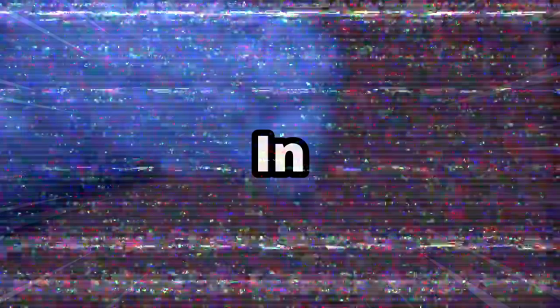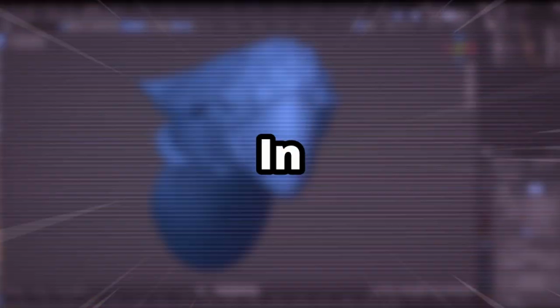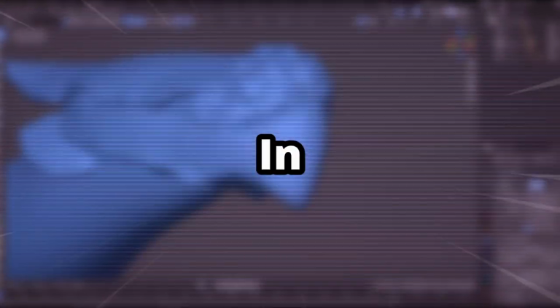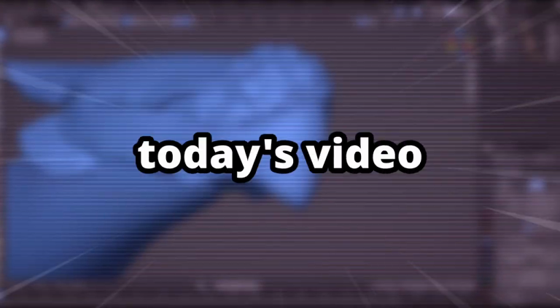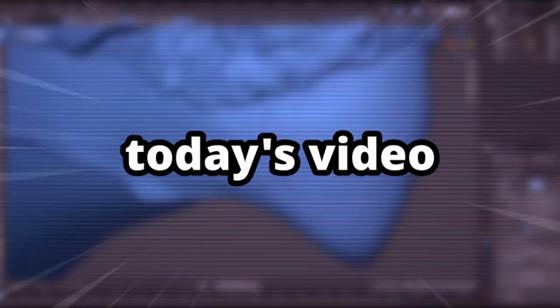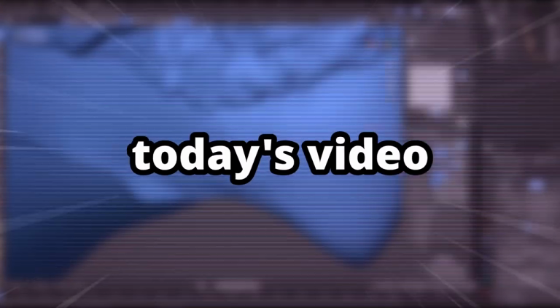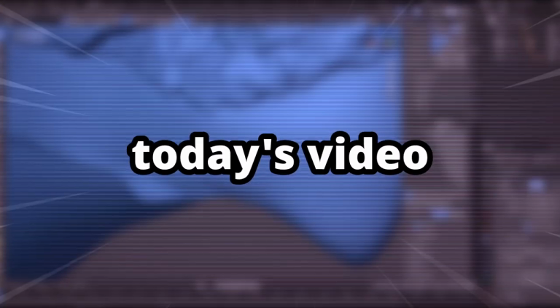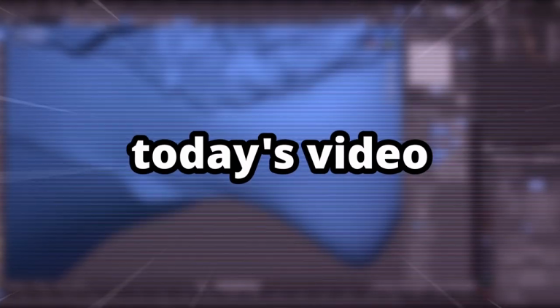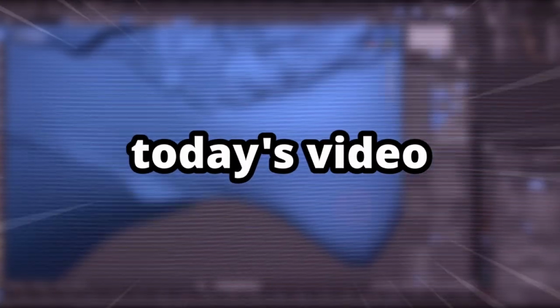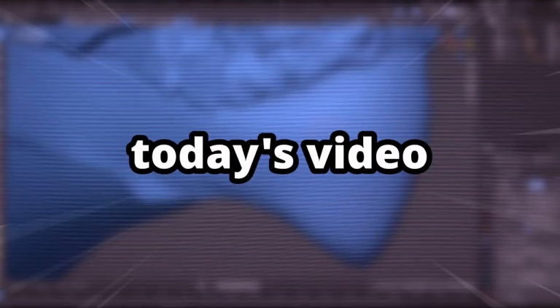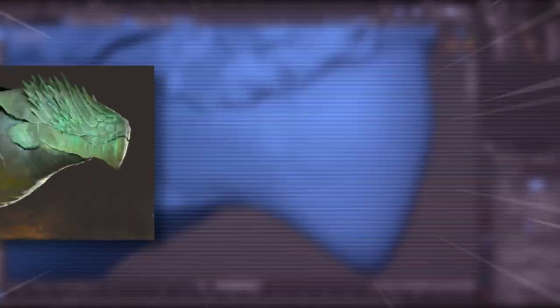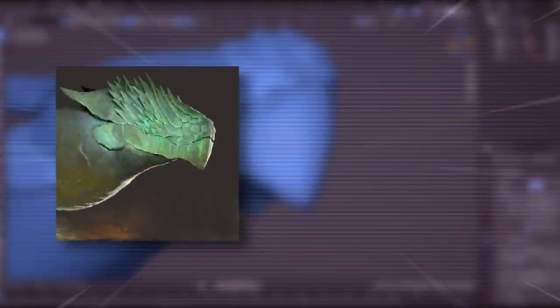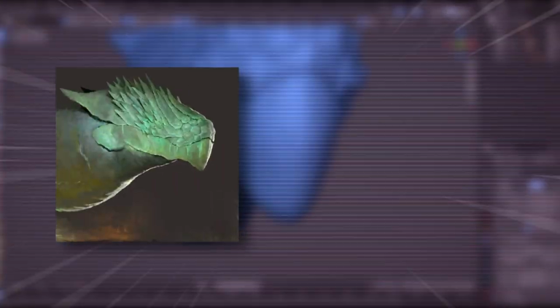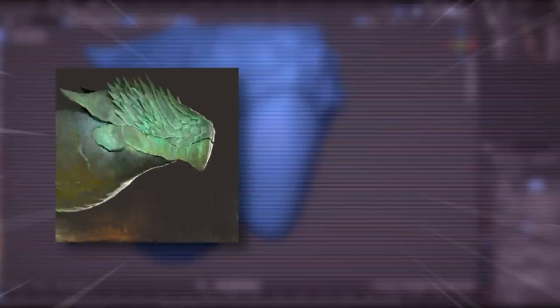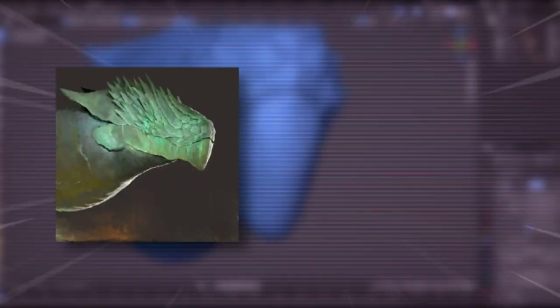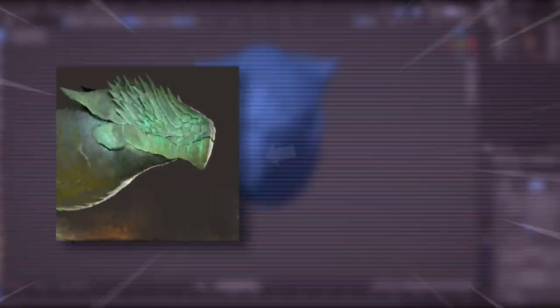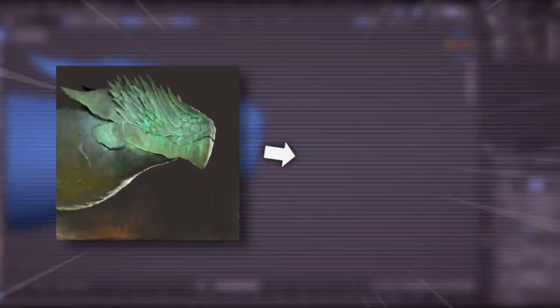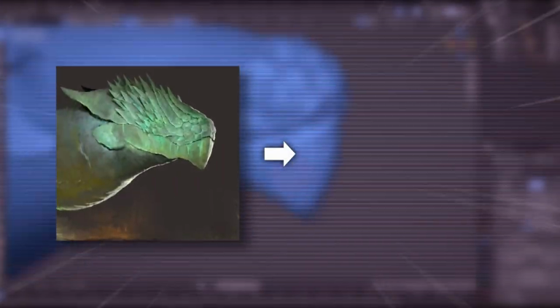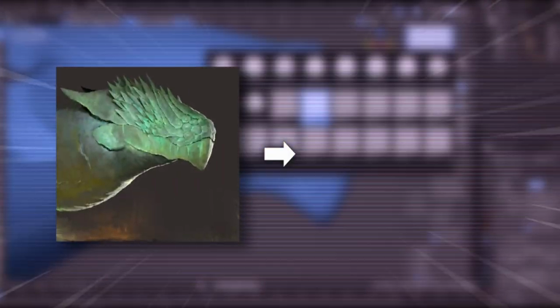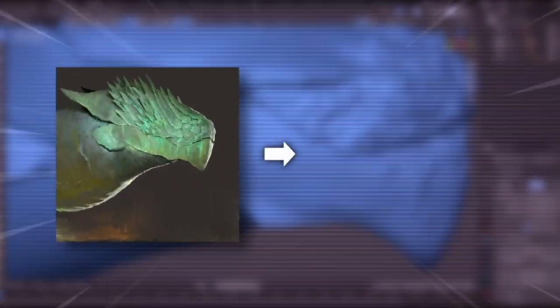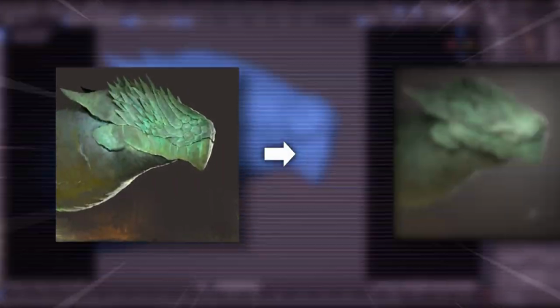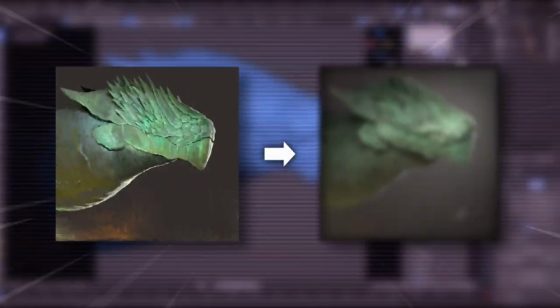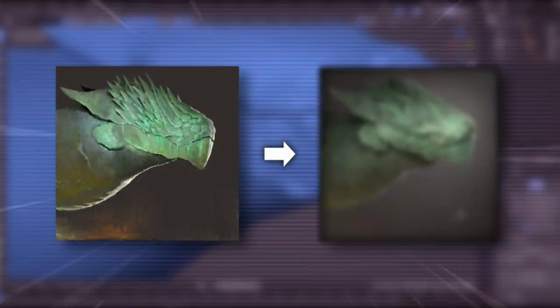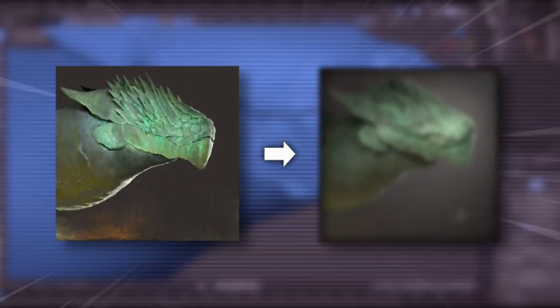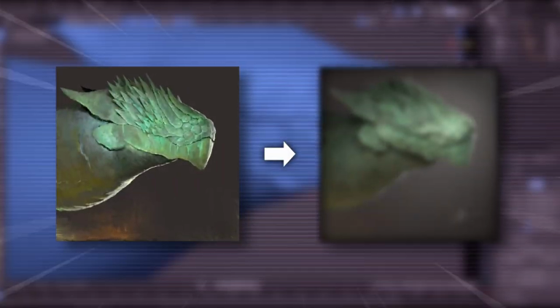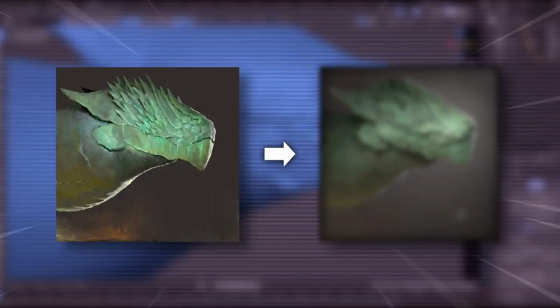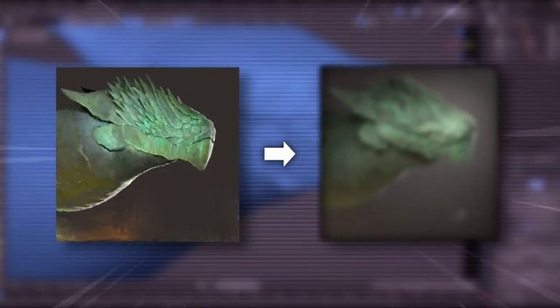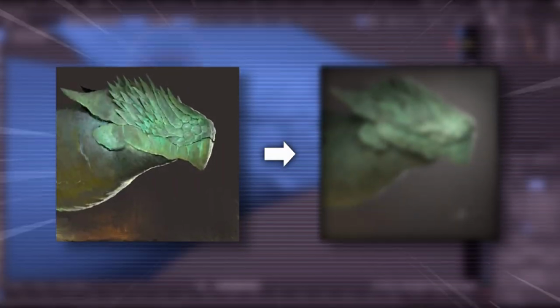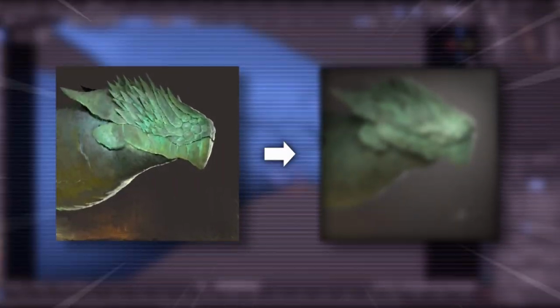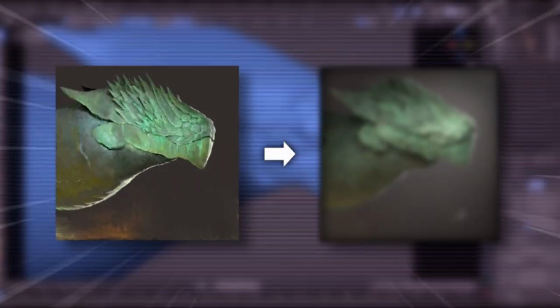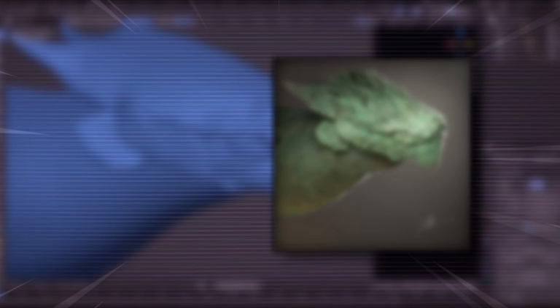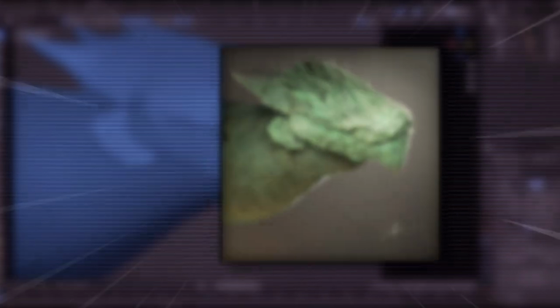In today's video, I will be turning this image to 3D. Stick around for the final result.